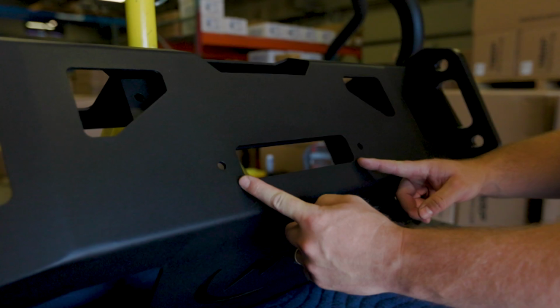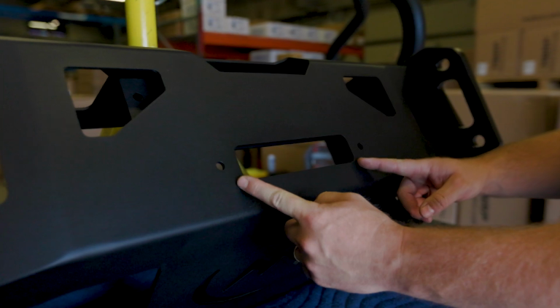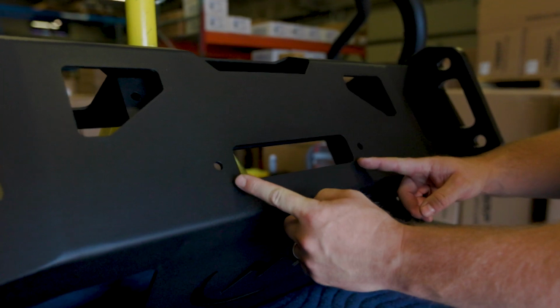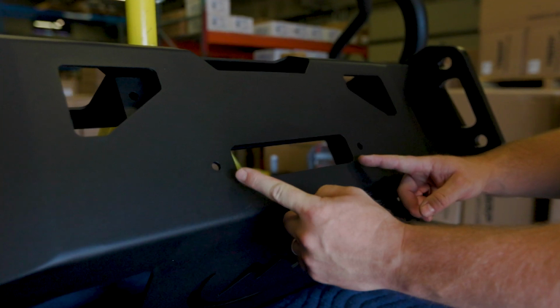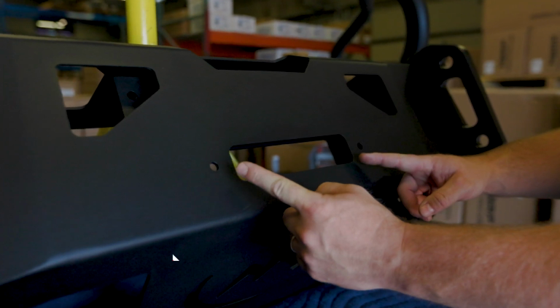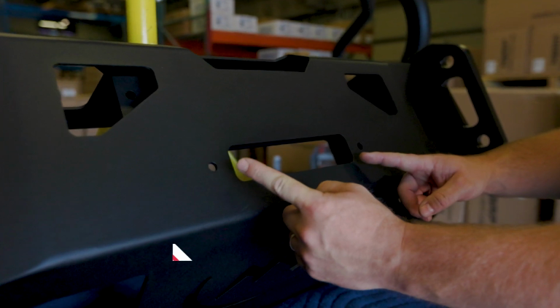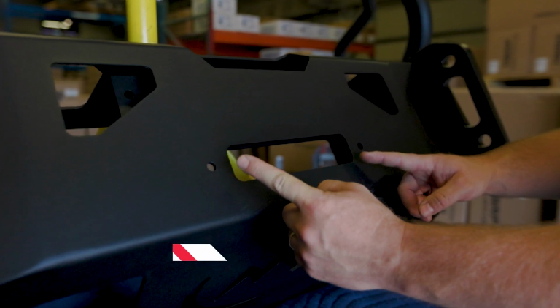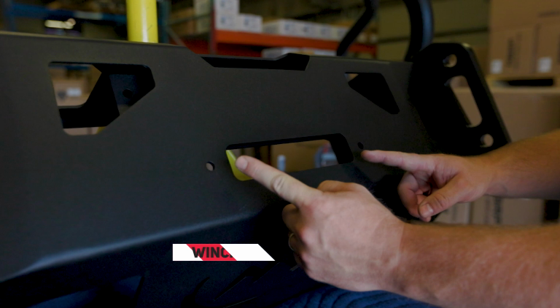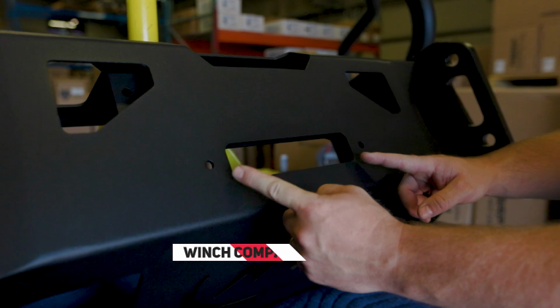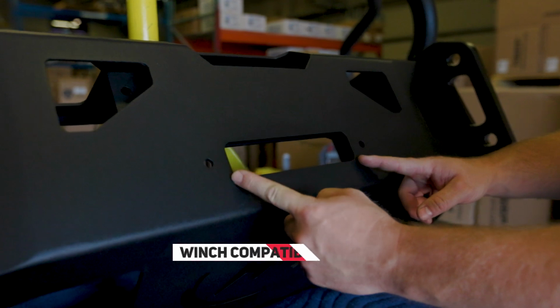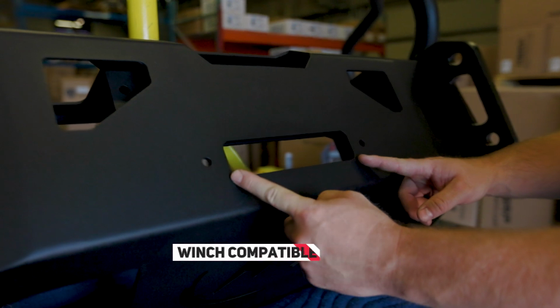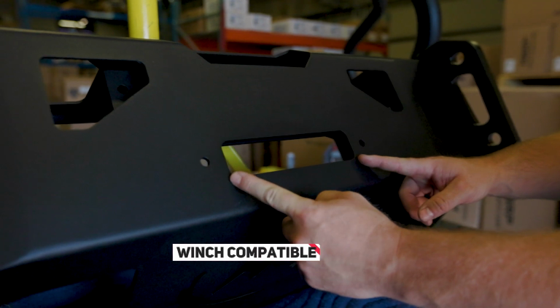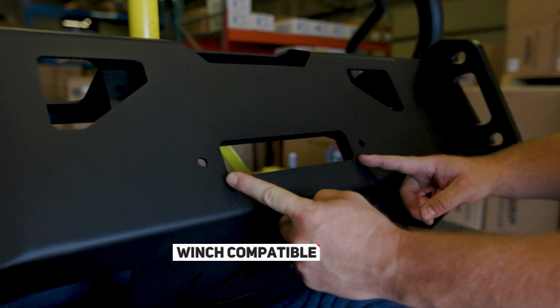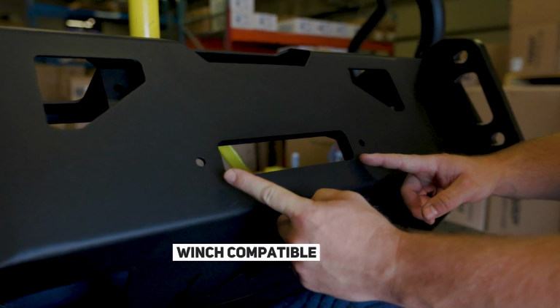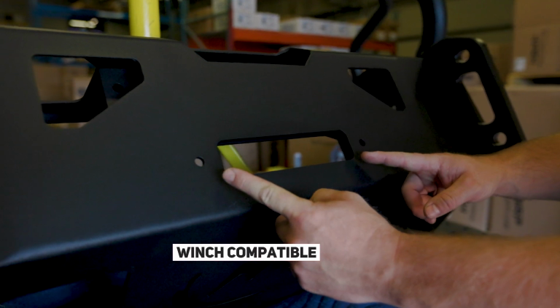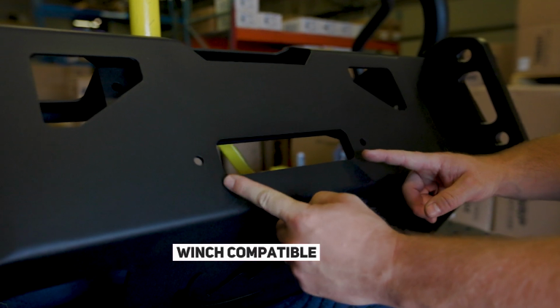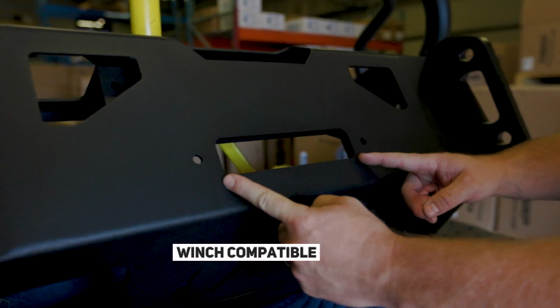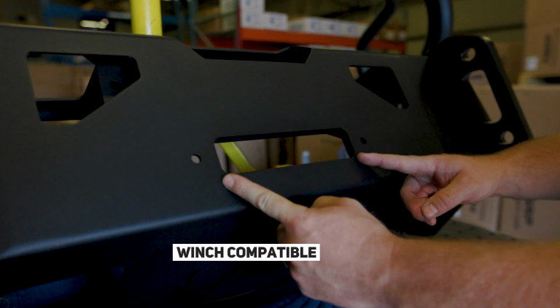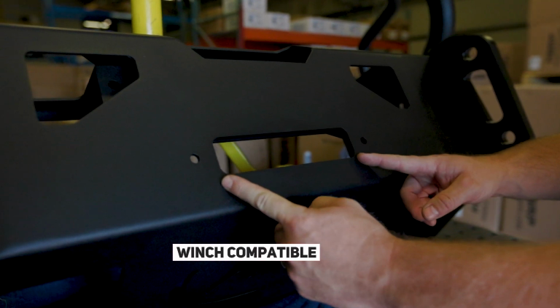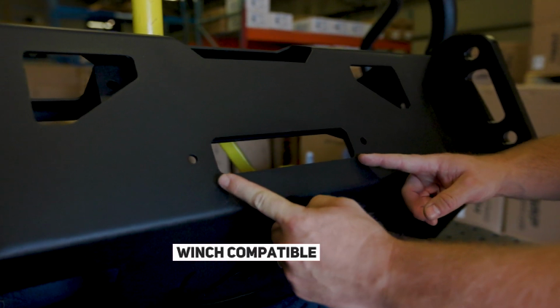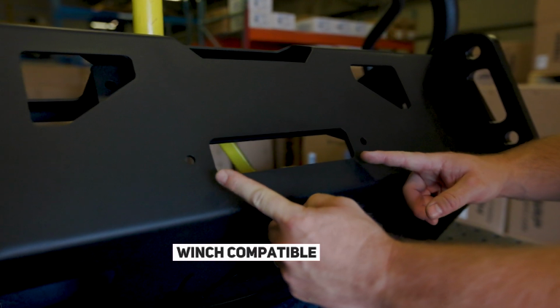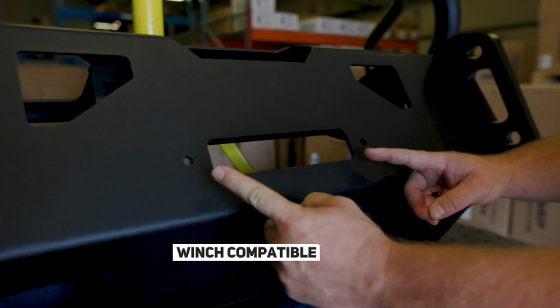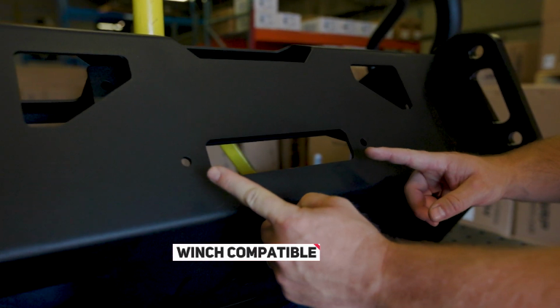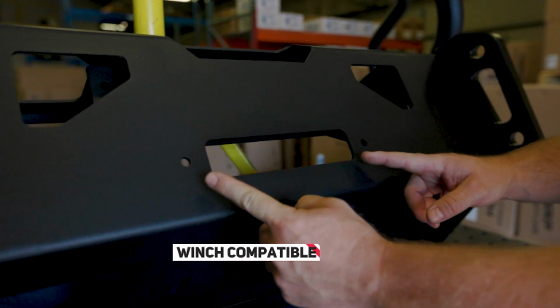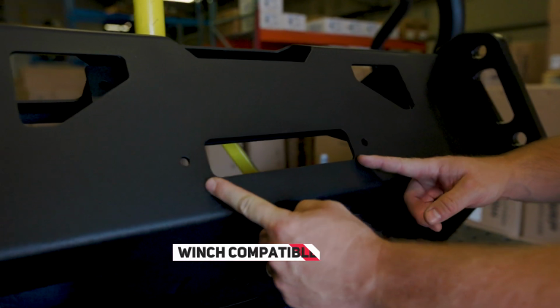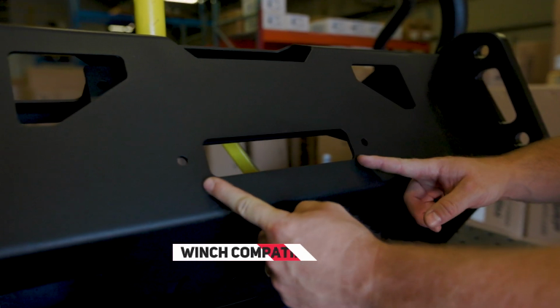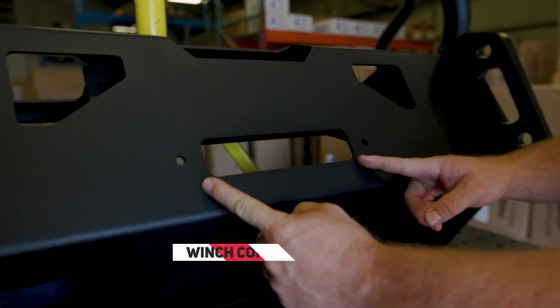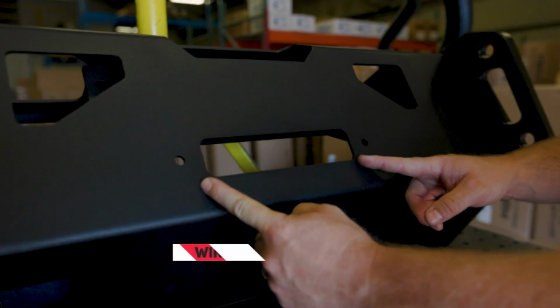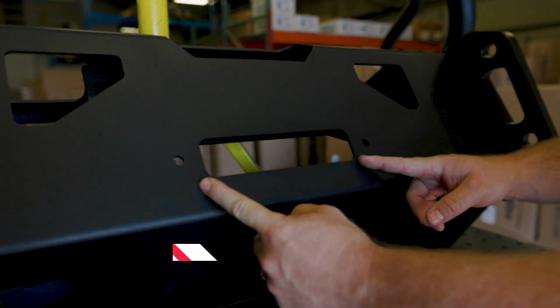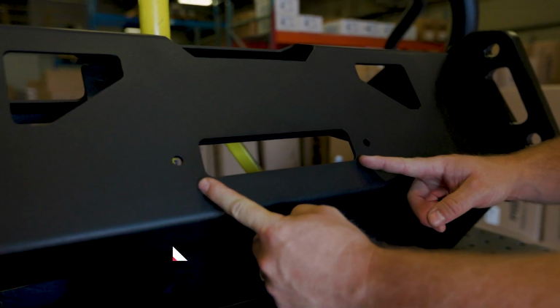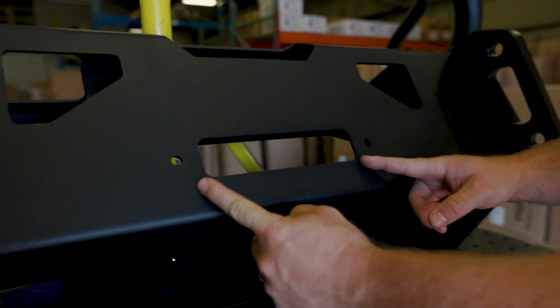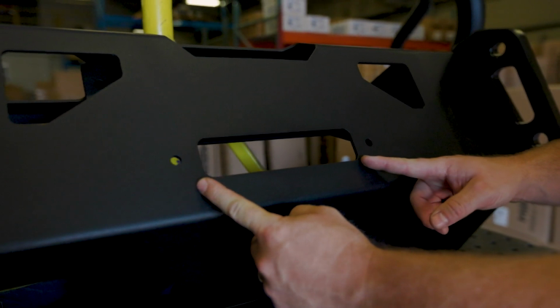If you're running a winch, Expedition One has you covered. It can be mounted inside the bumper, and you're good to go.